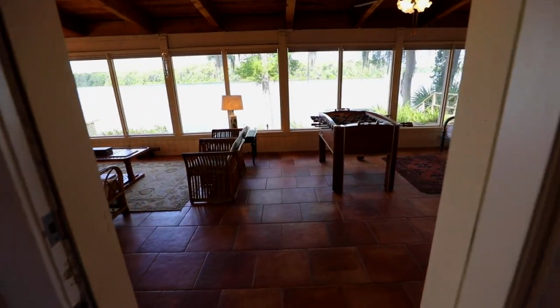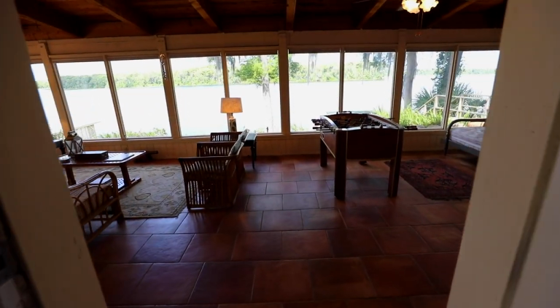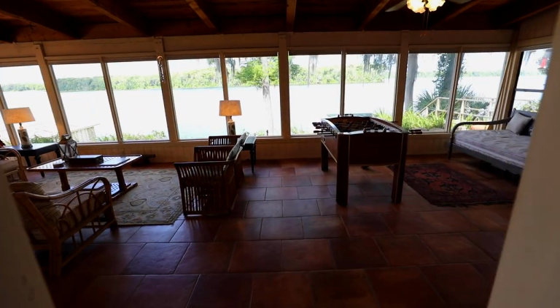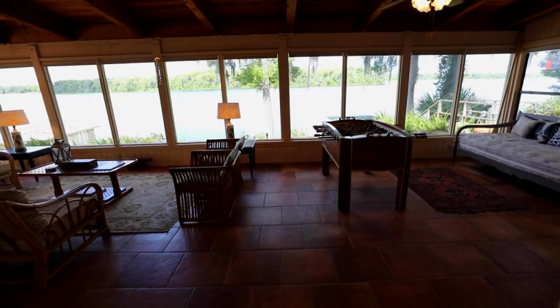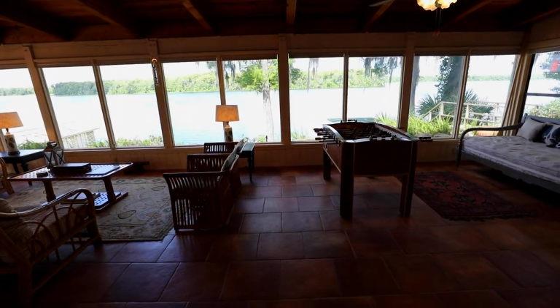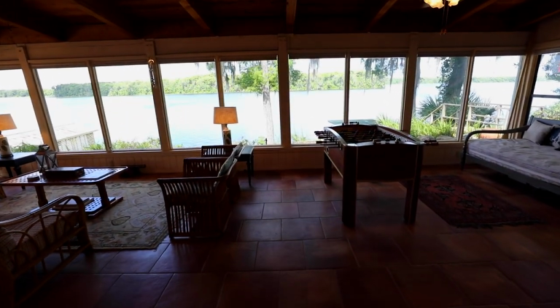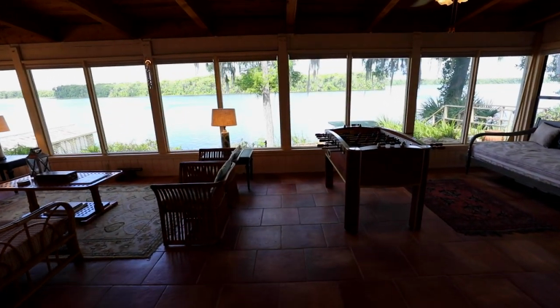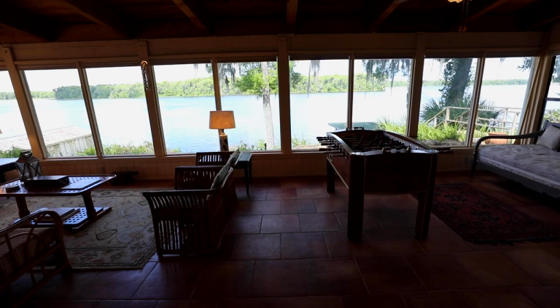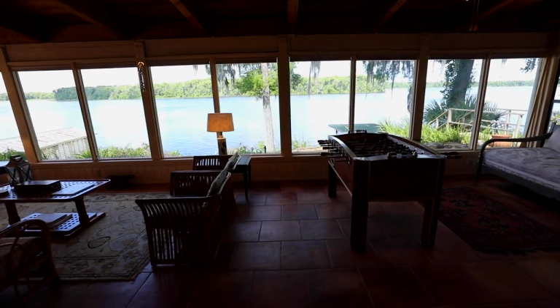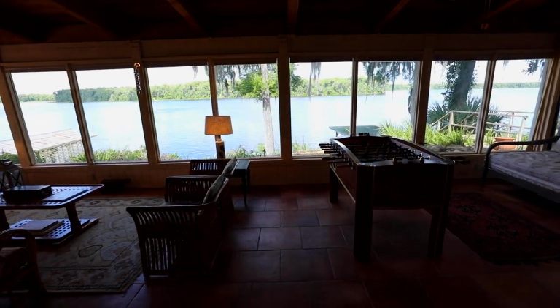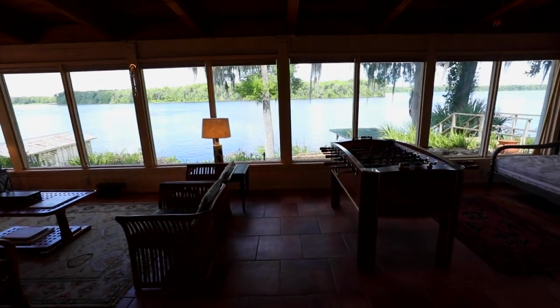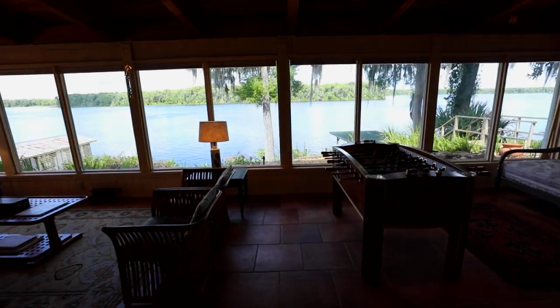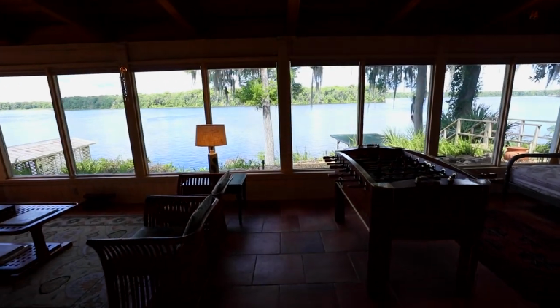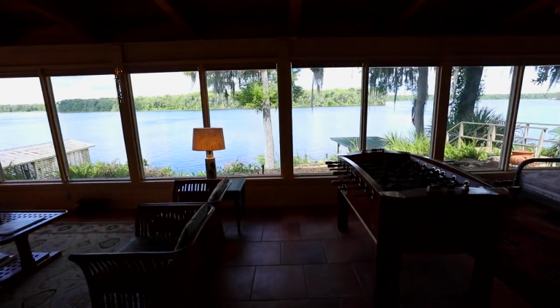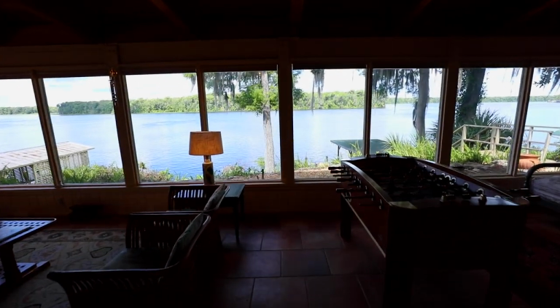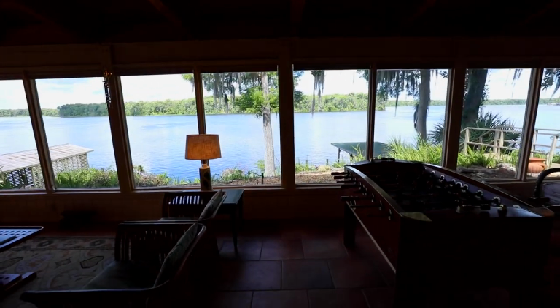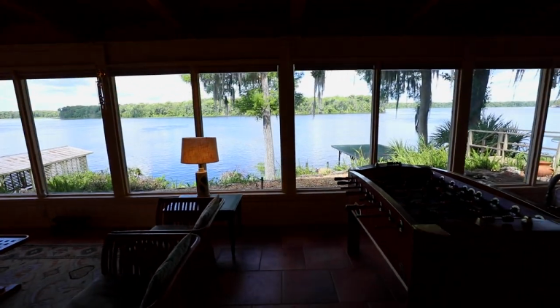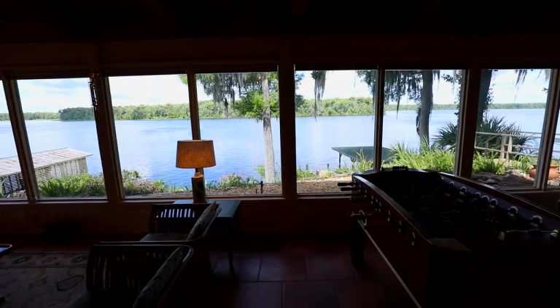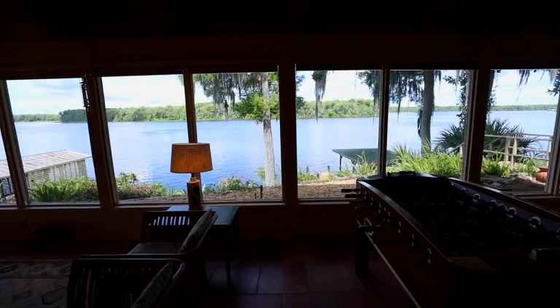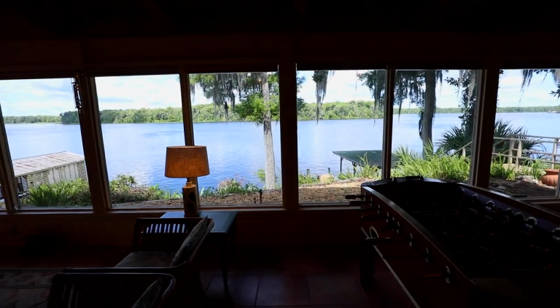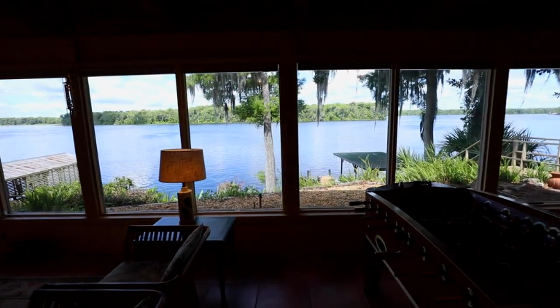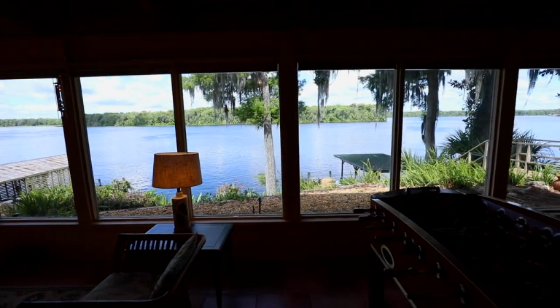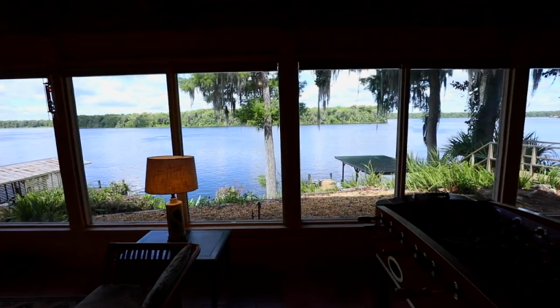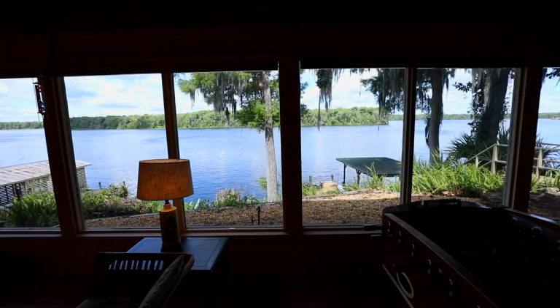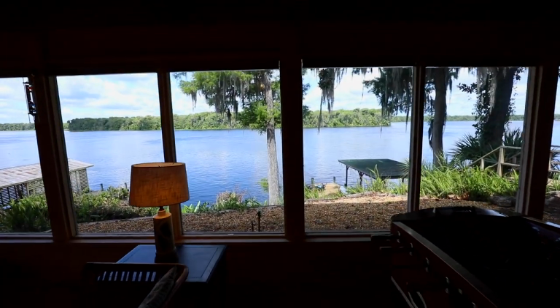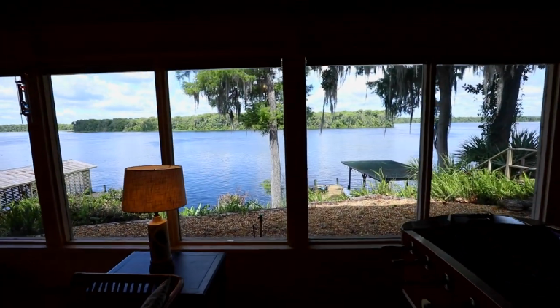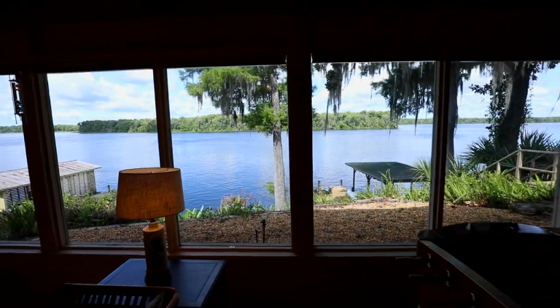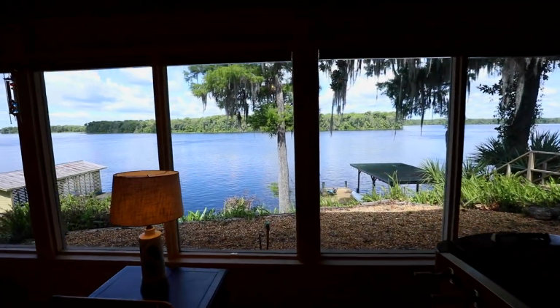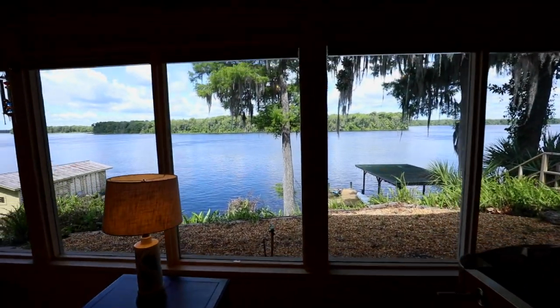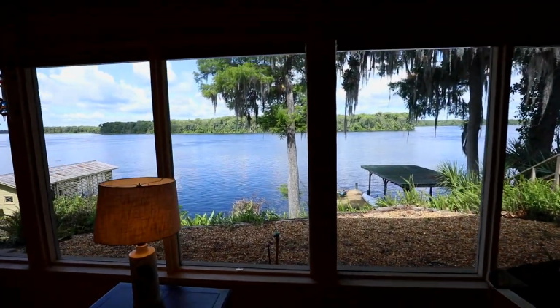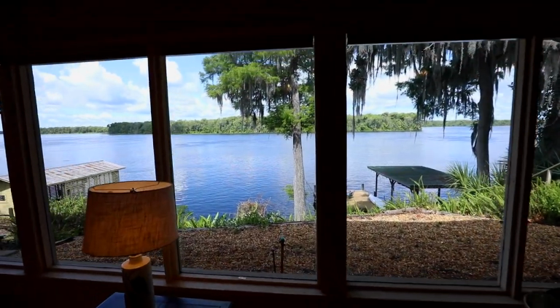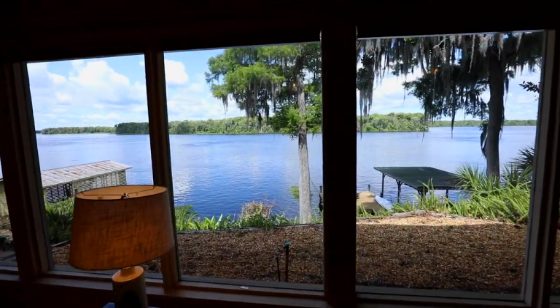With panoramic windows, there is an abundance of natural light and stunning 180-degree river views.